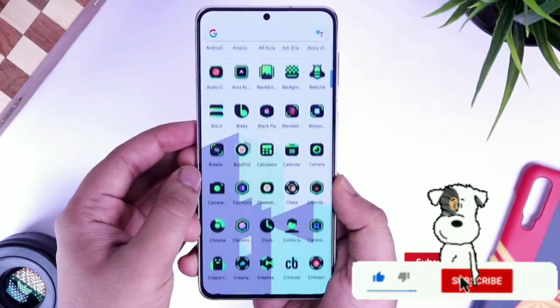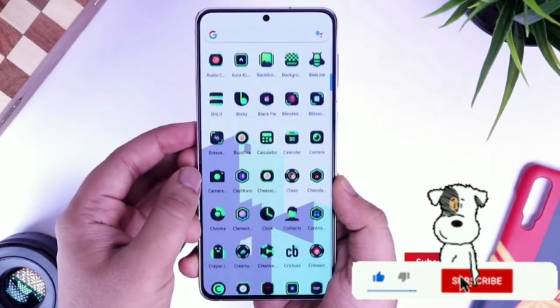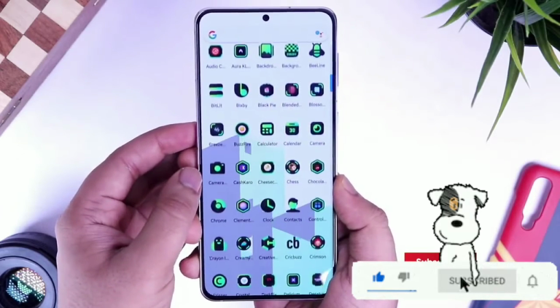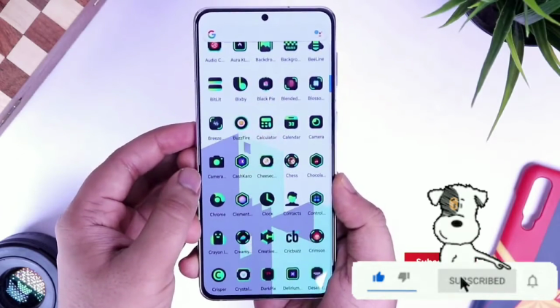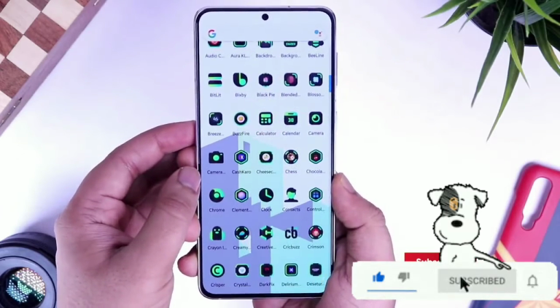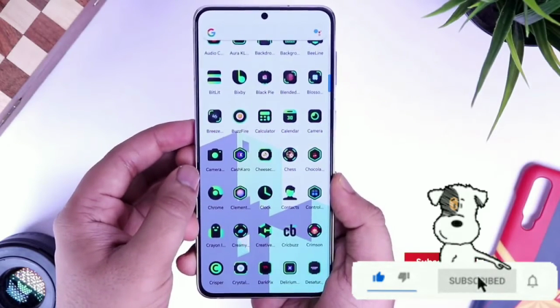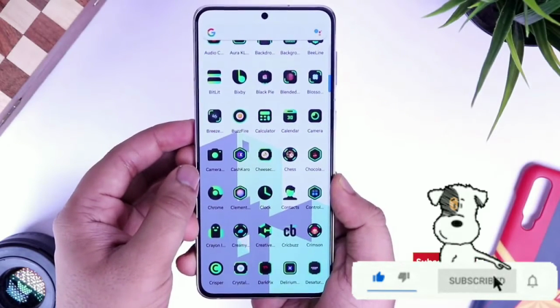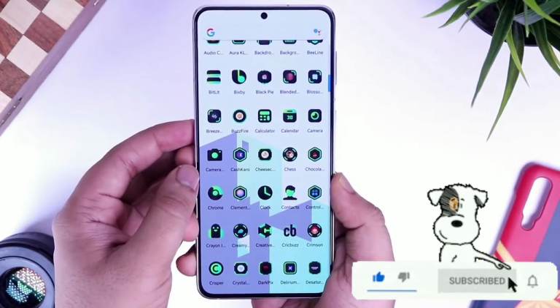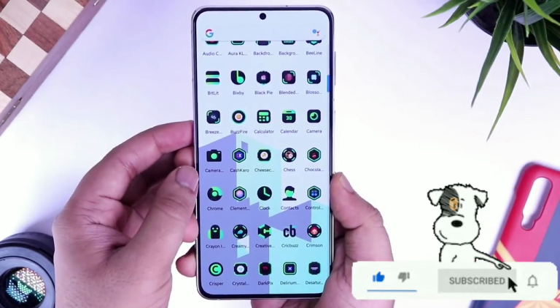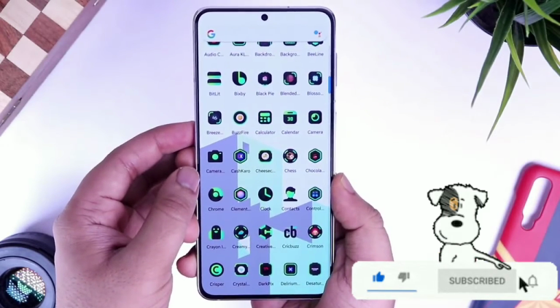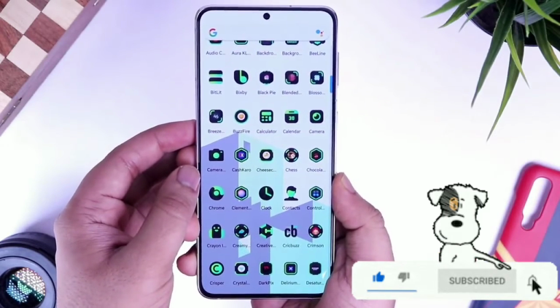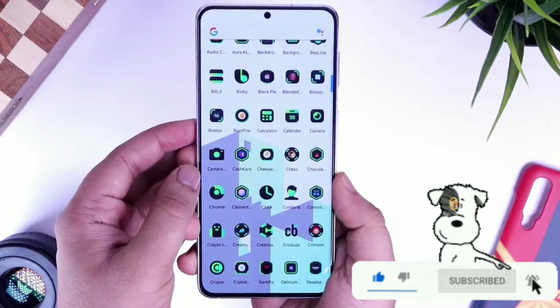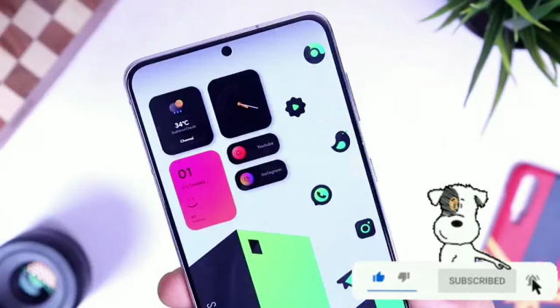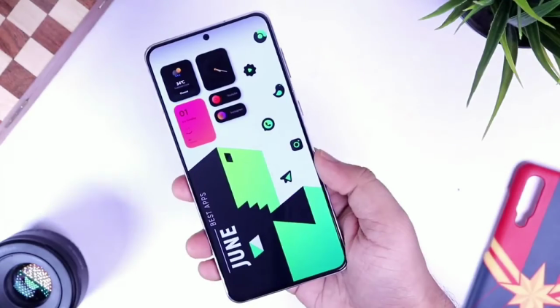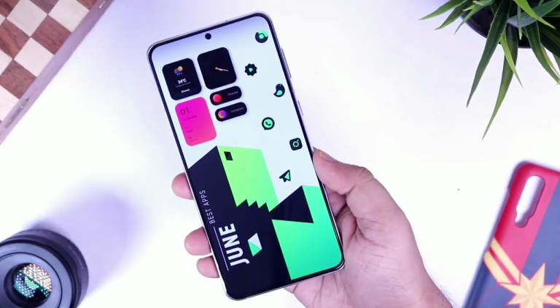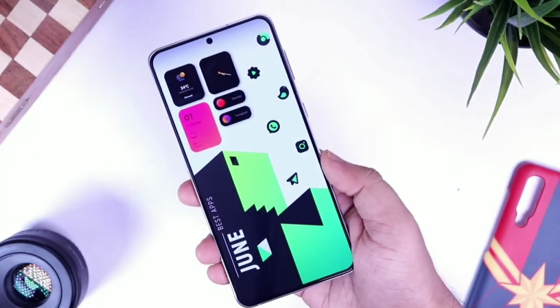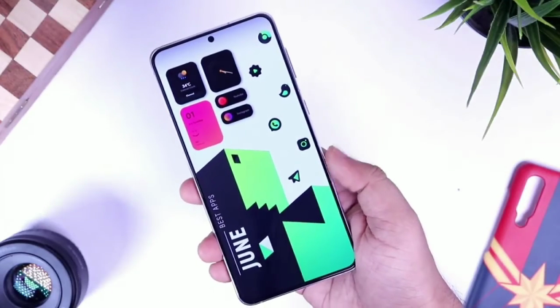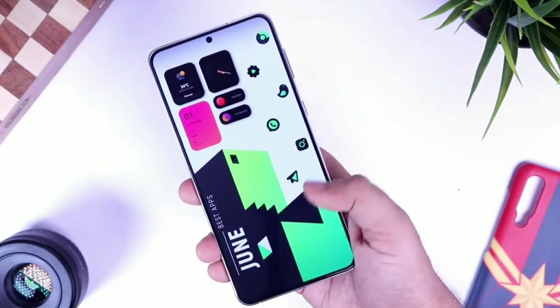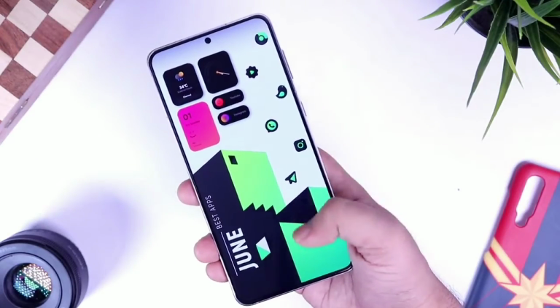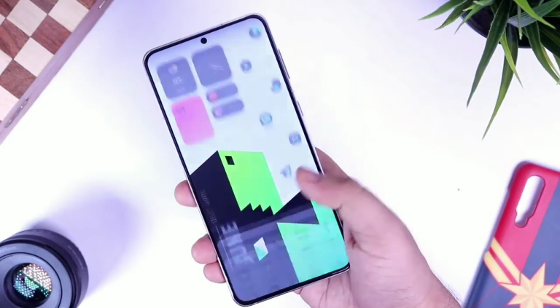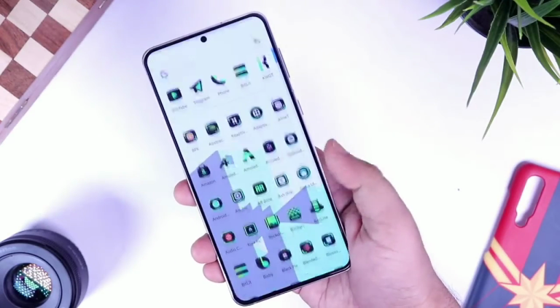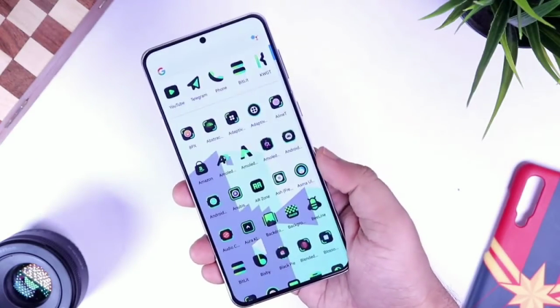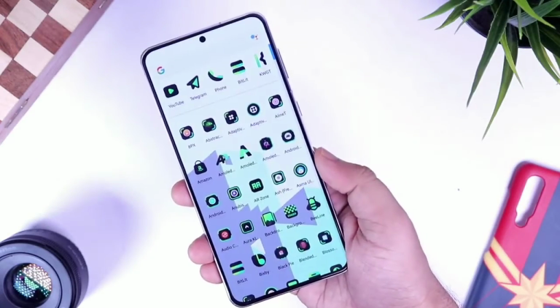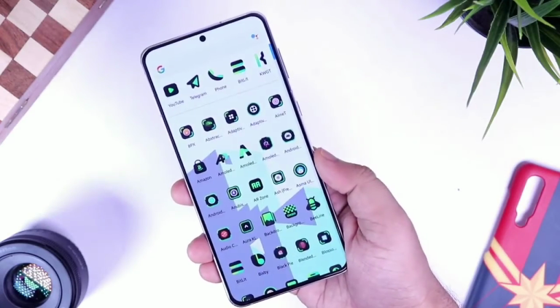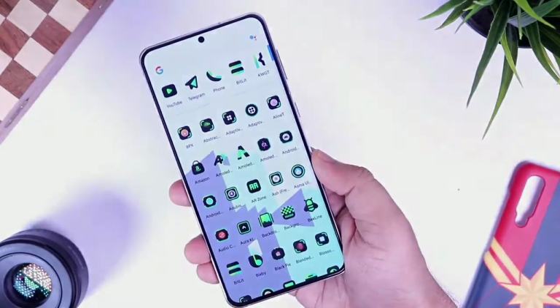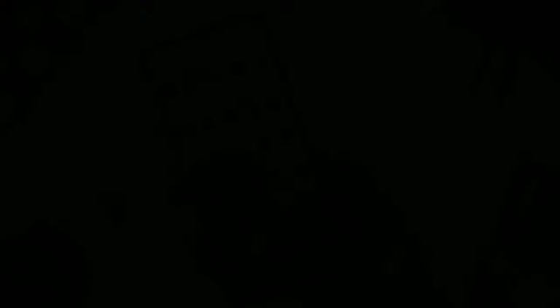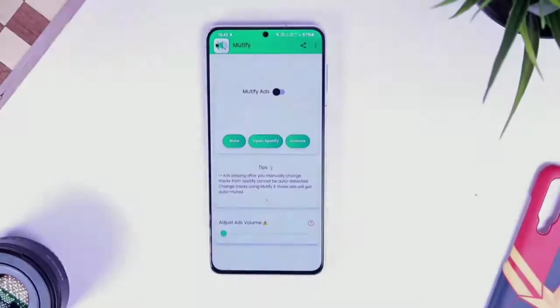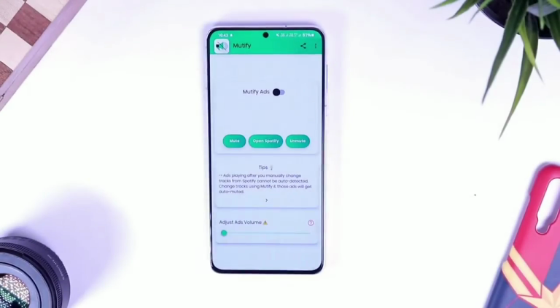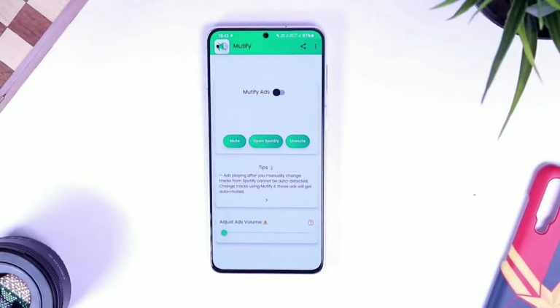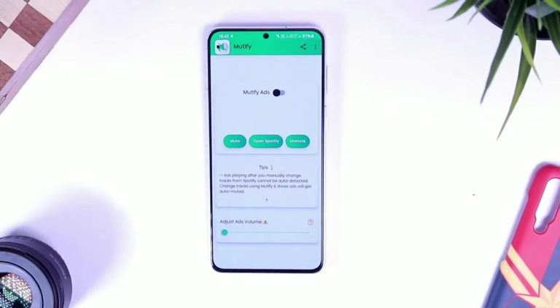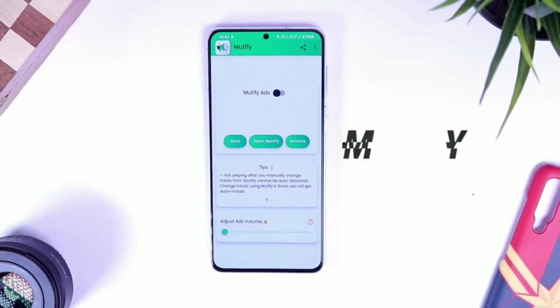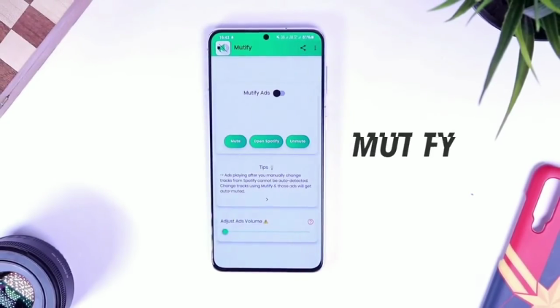It's not a free icon pack, but we do have 50 promo codes to give away. To get one, all you have to do is subscribe to my YouTube channel.